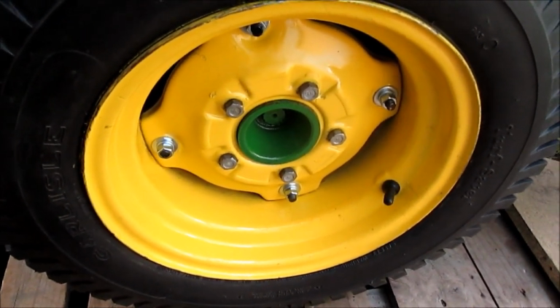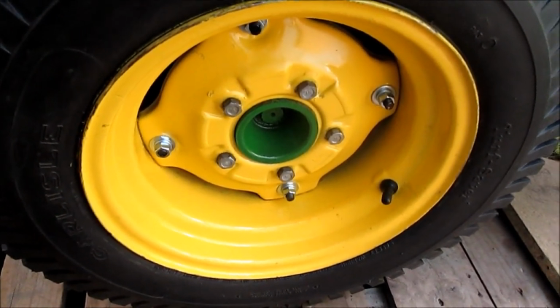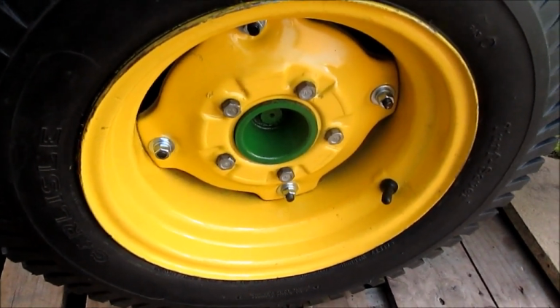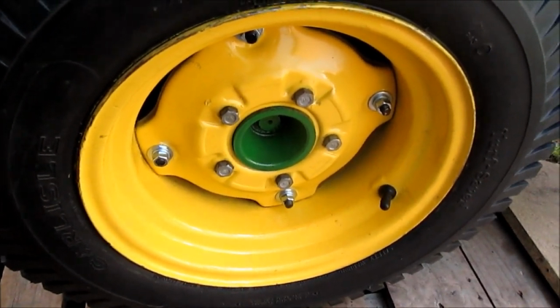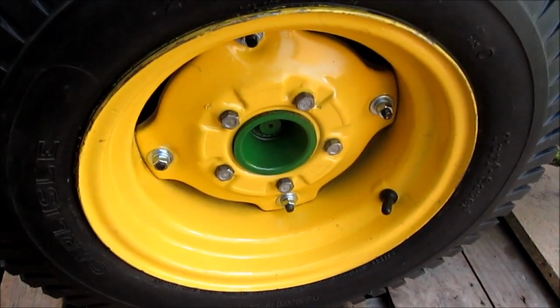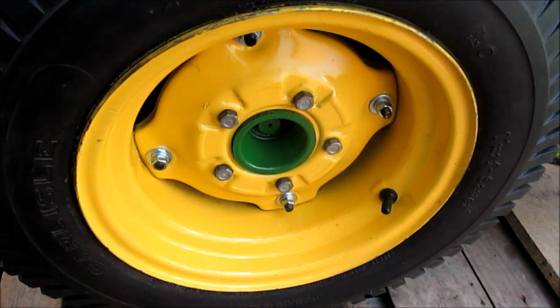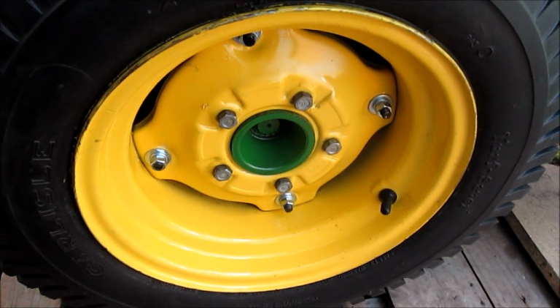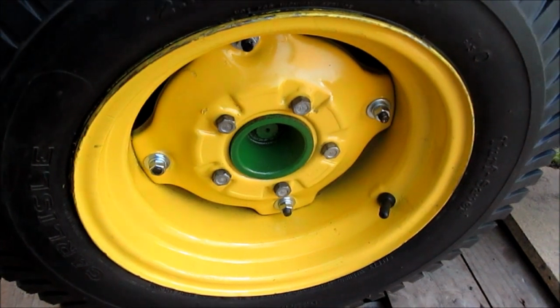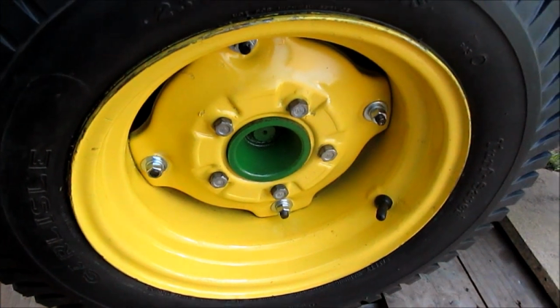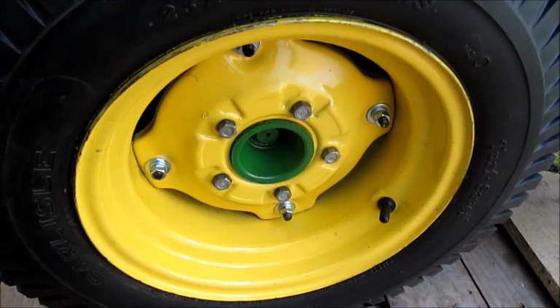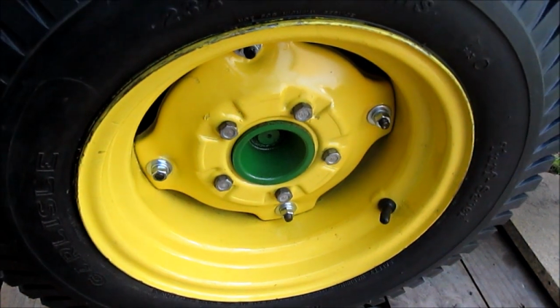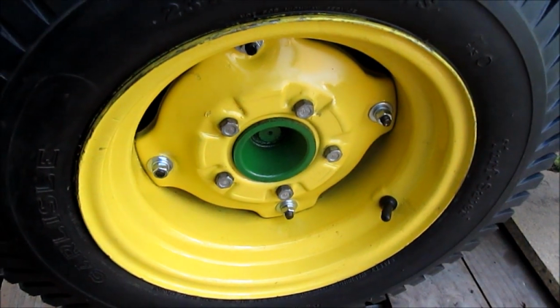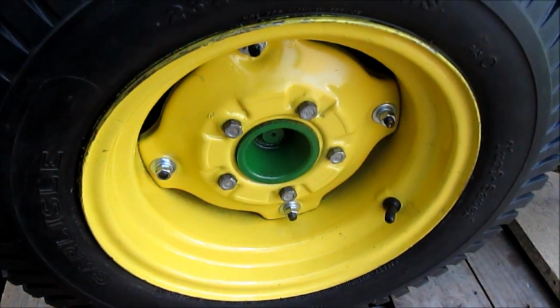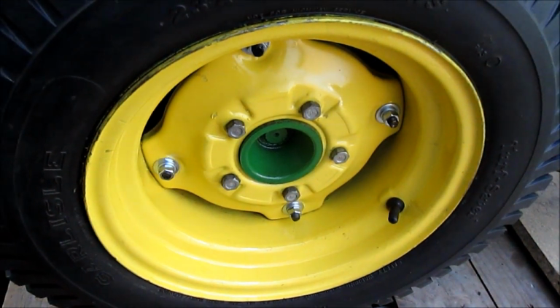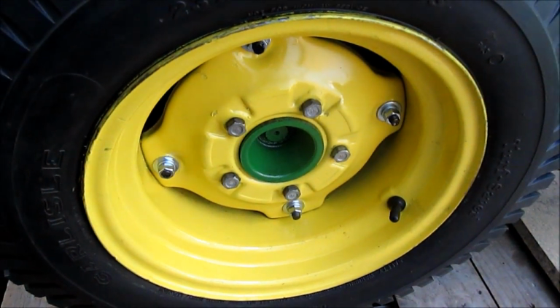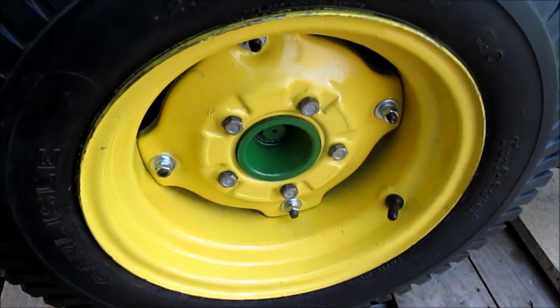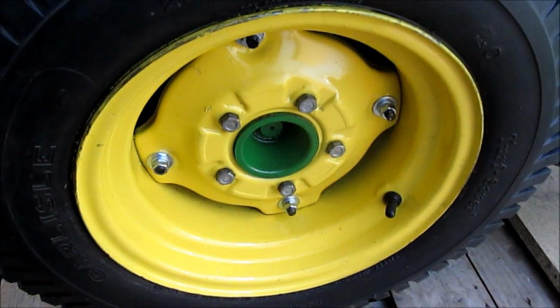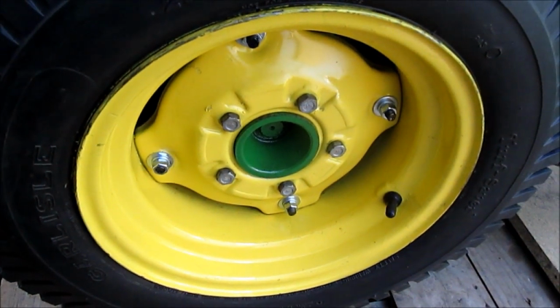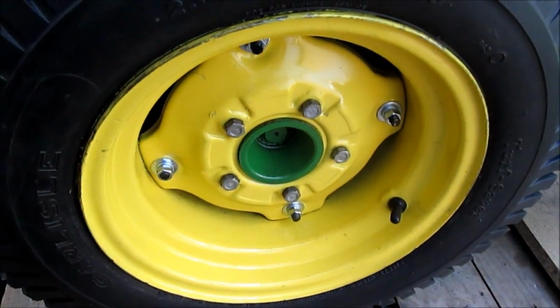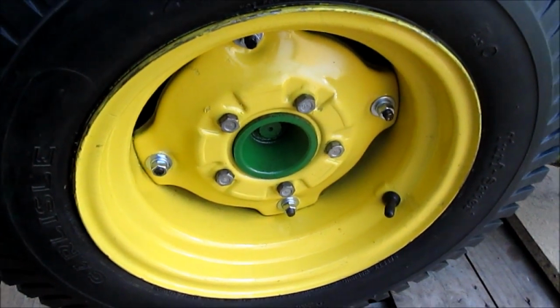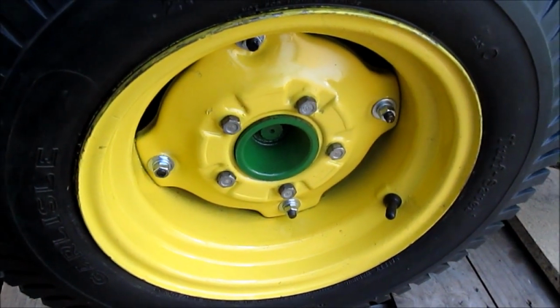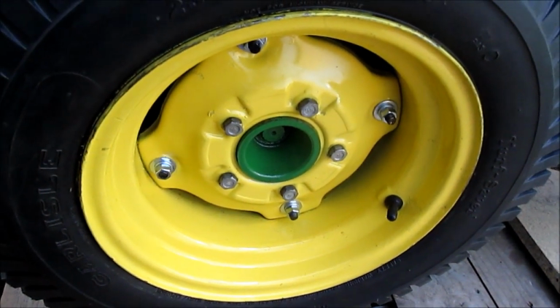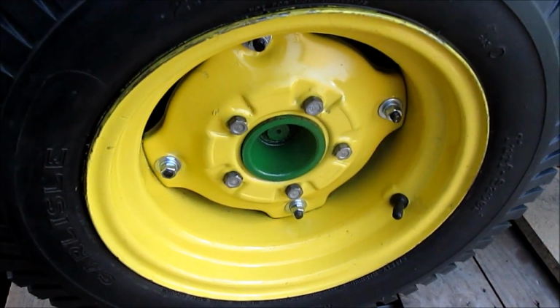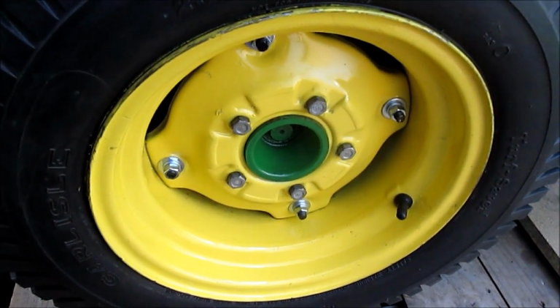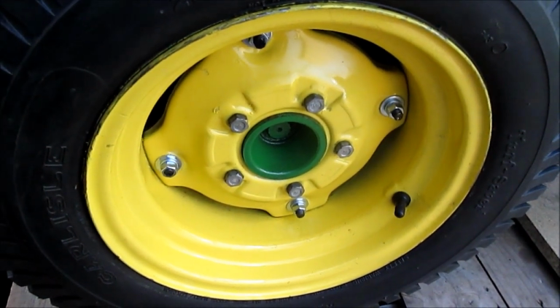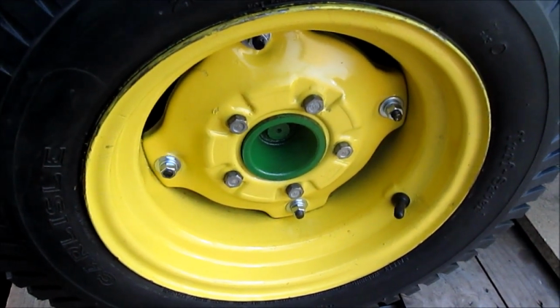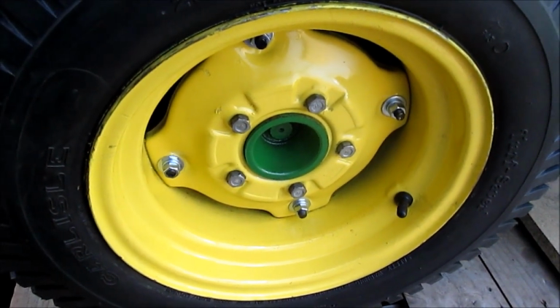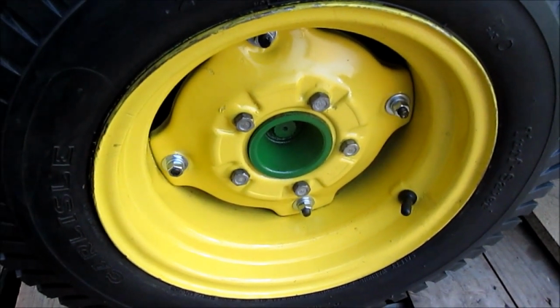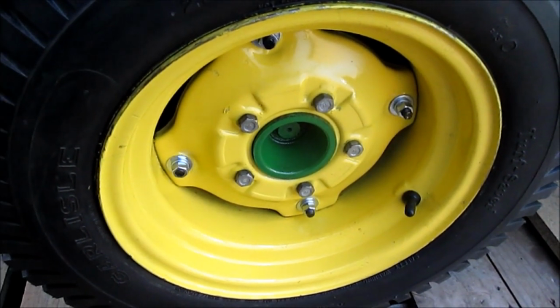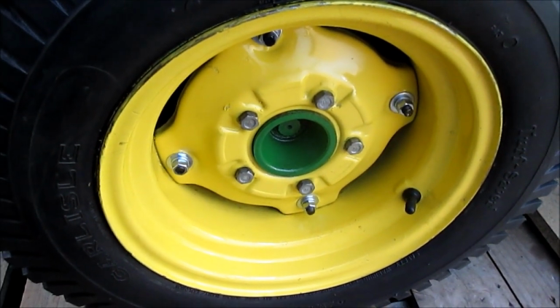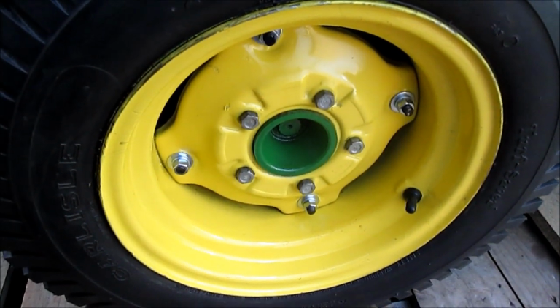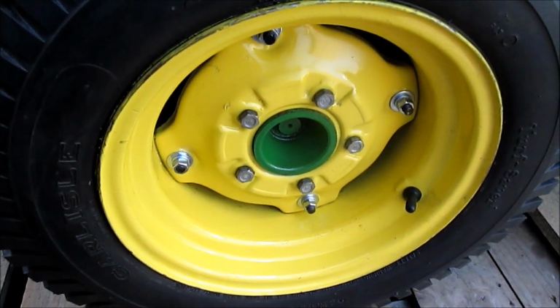Snap a couple more pictures and this is the end of doing the rear tires. There will be a separate video on the front tires. Thanks again for watching.